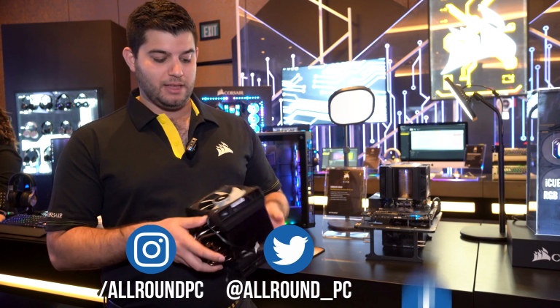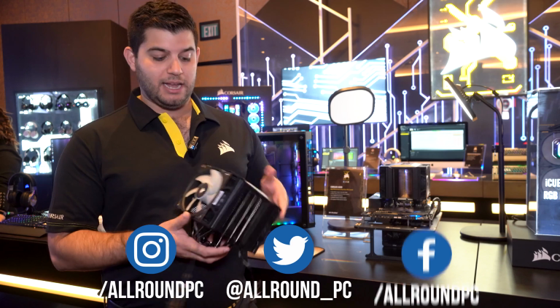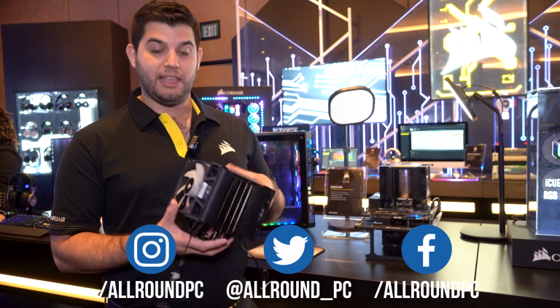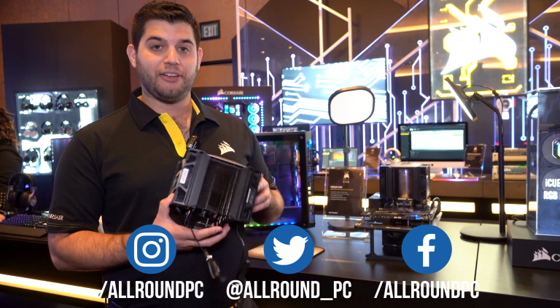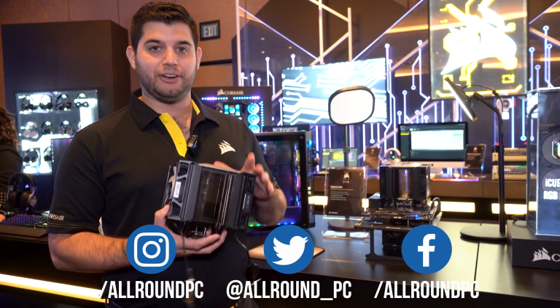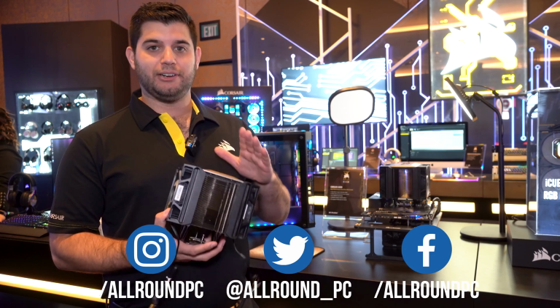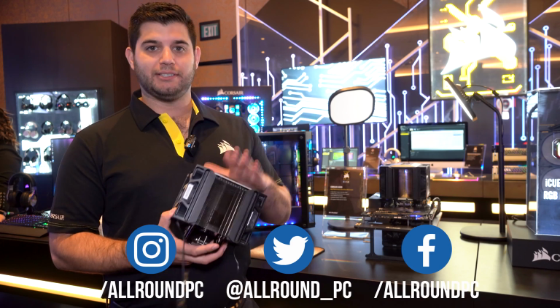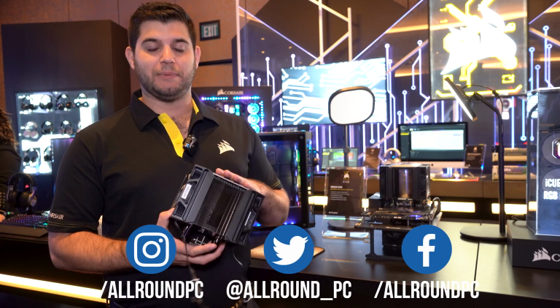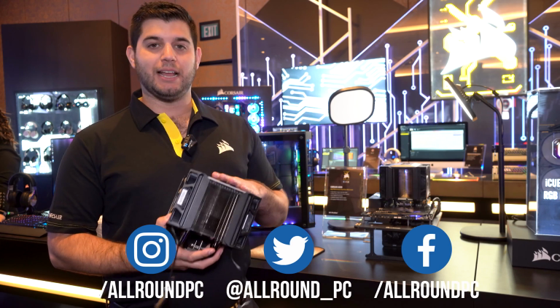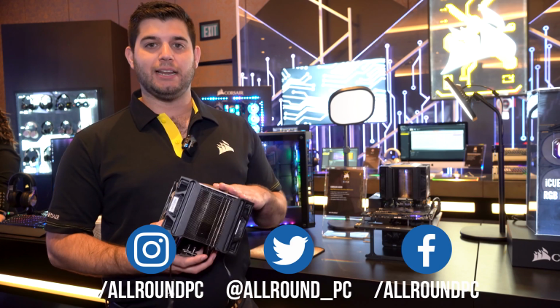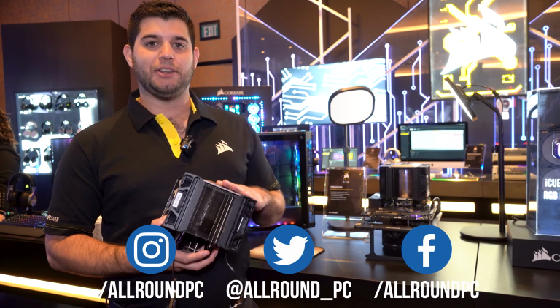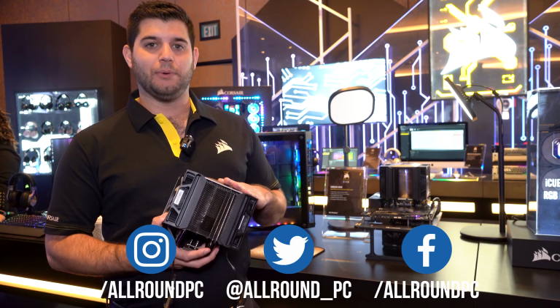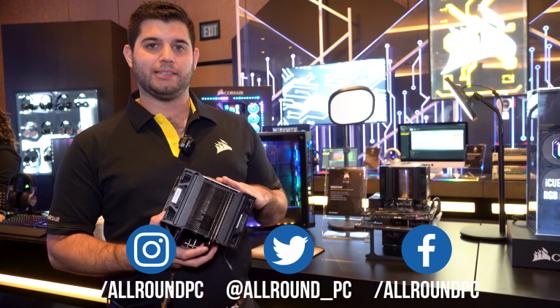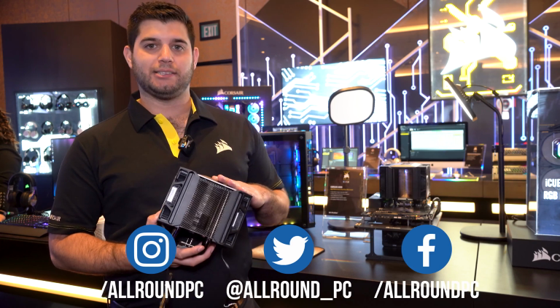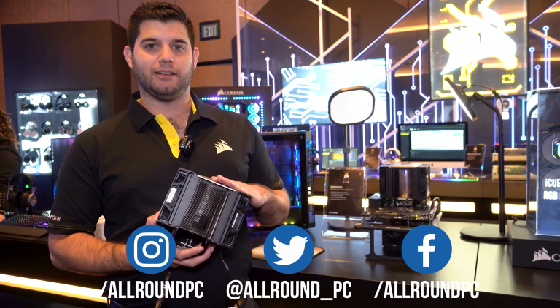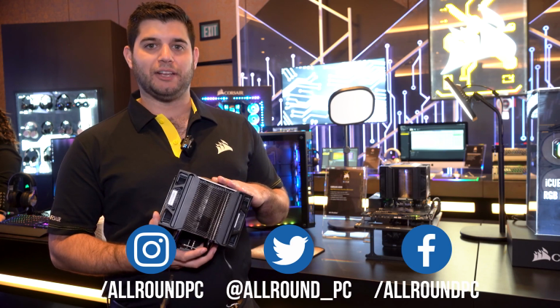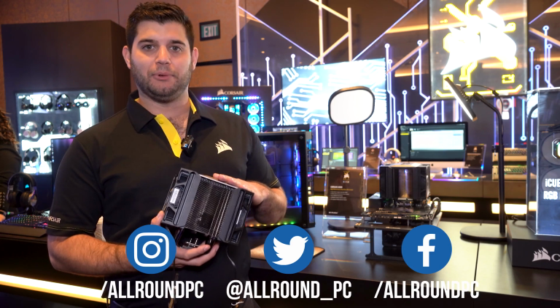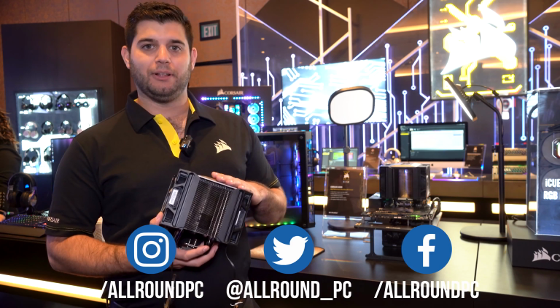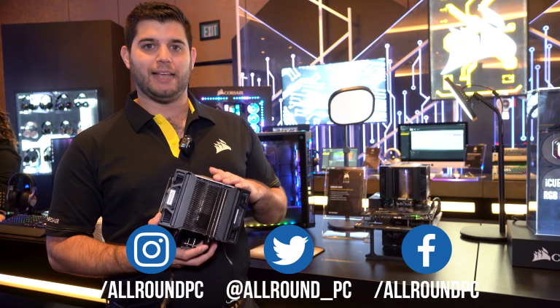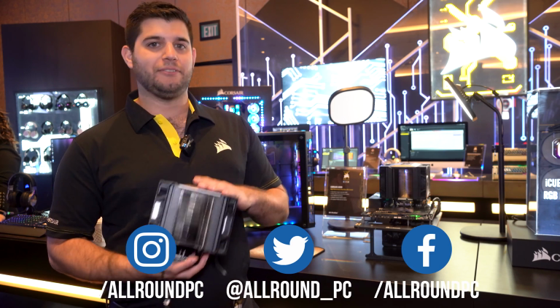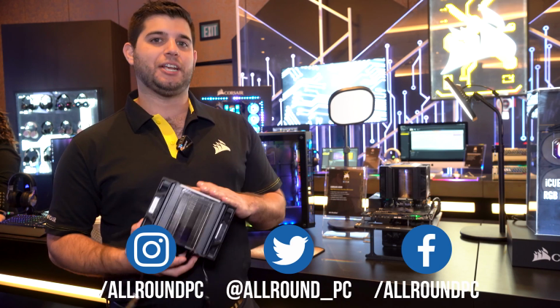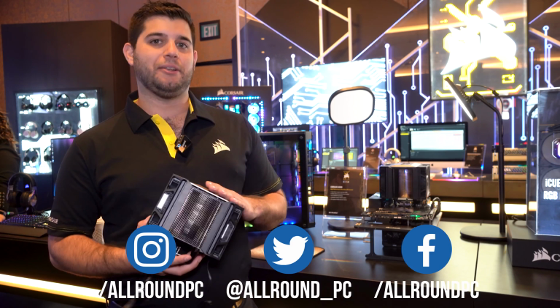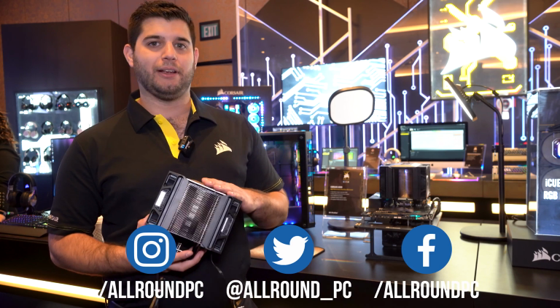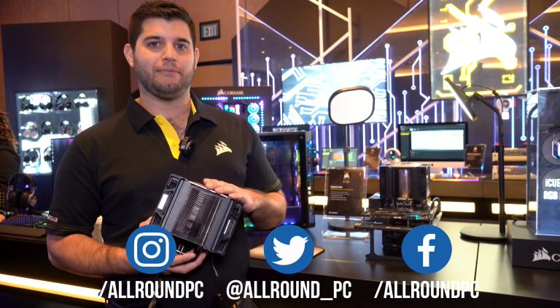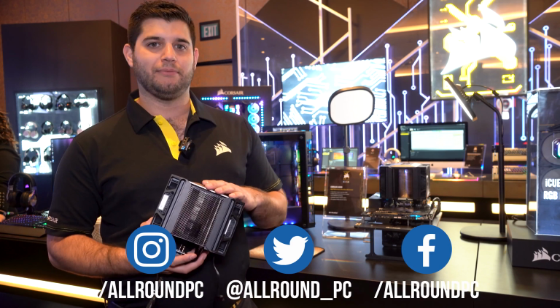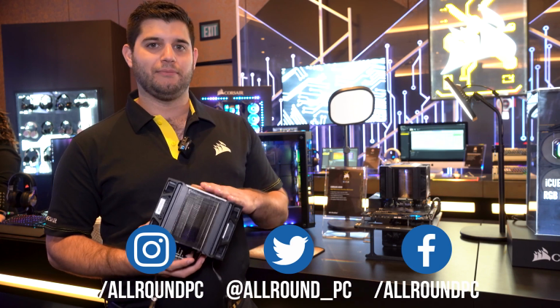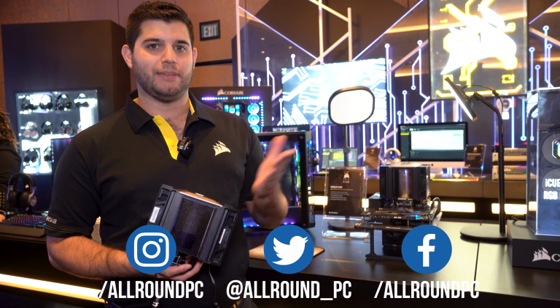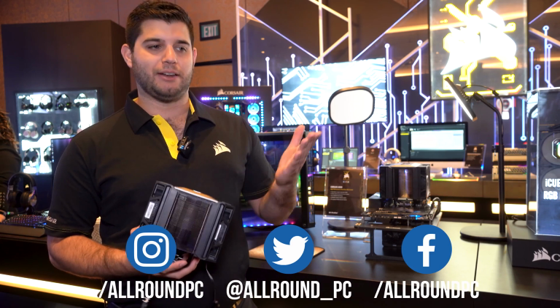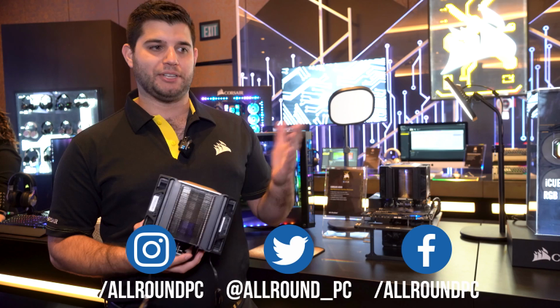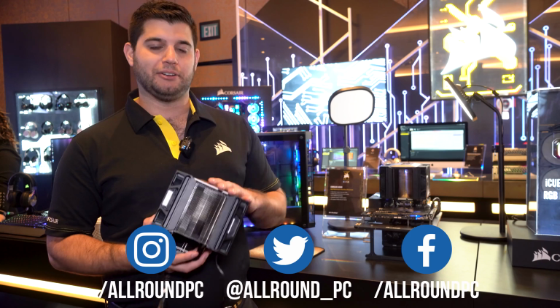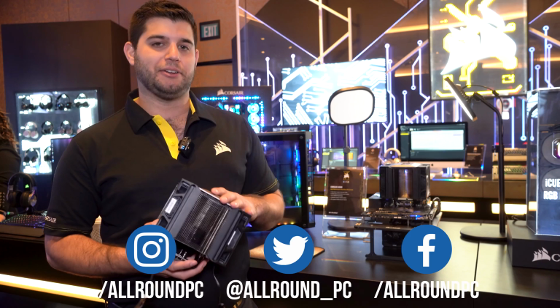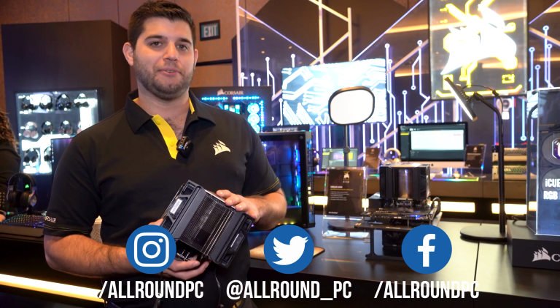The A500 is going to be $99 US, available end of January at a retailer near you.